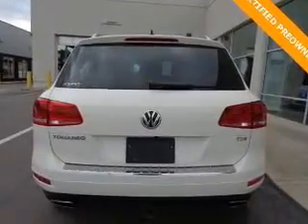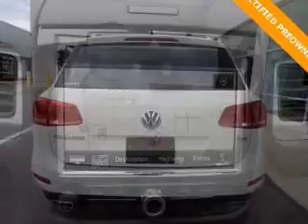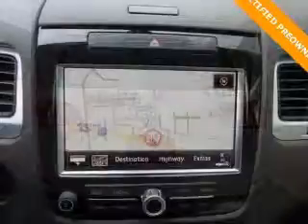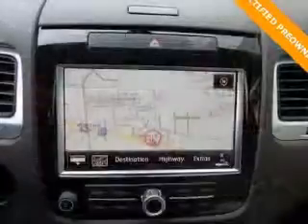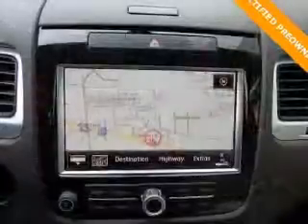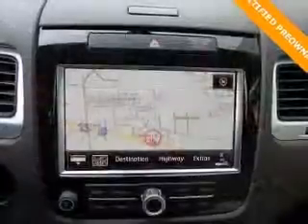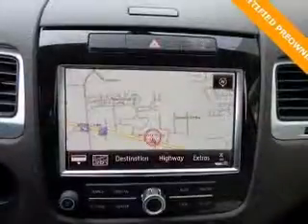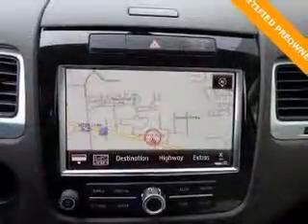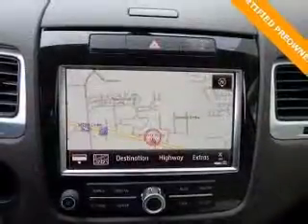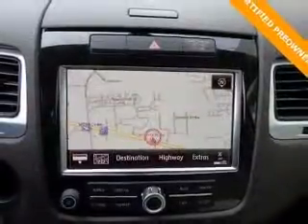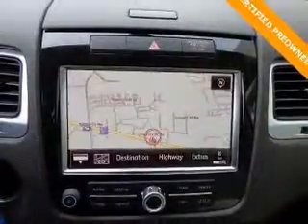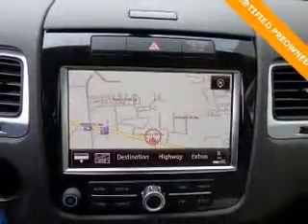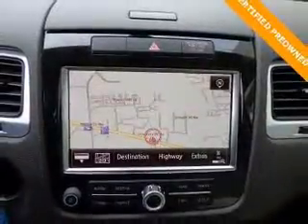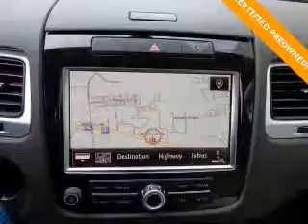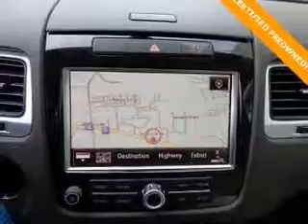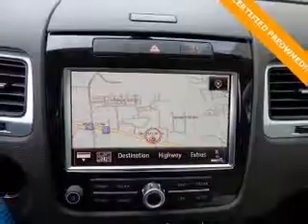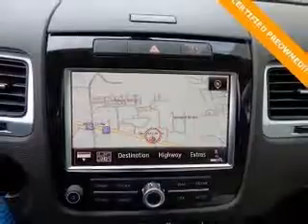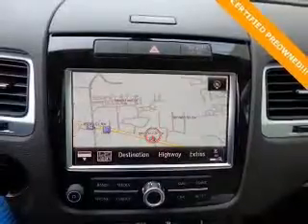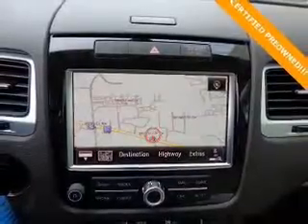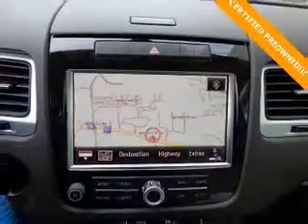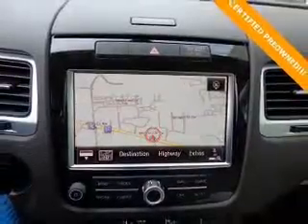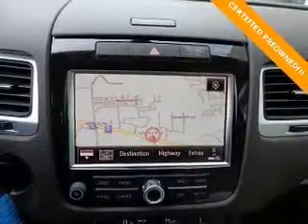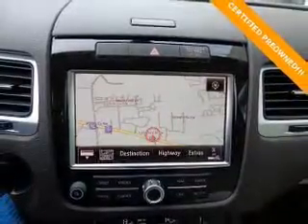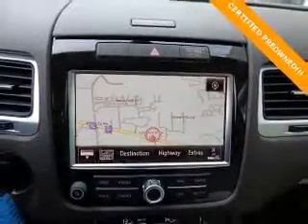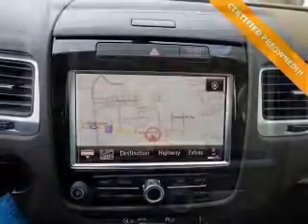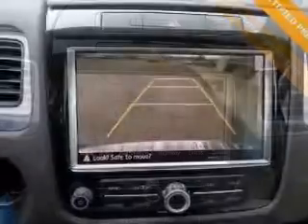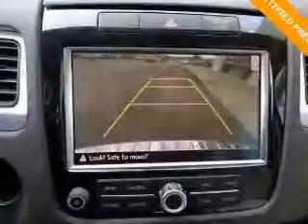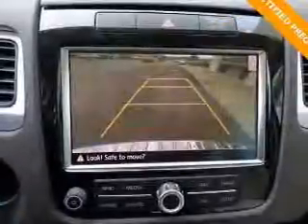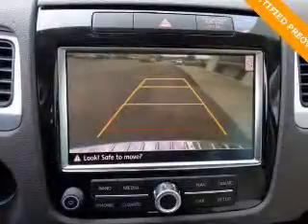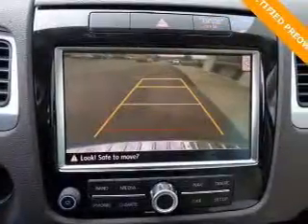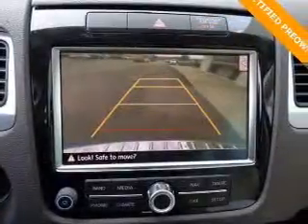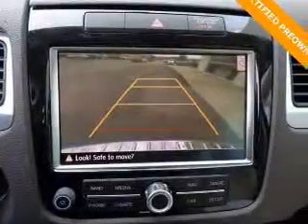Reach your destination effortlessly with GPS navigation. The anti-lock braking system will keep you safe on the road.